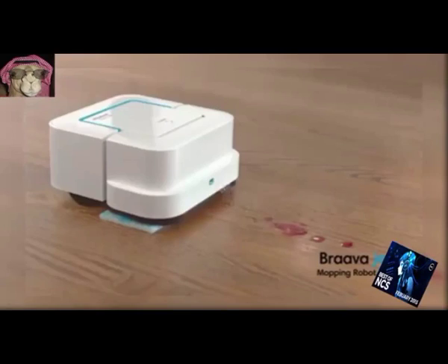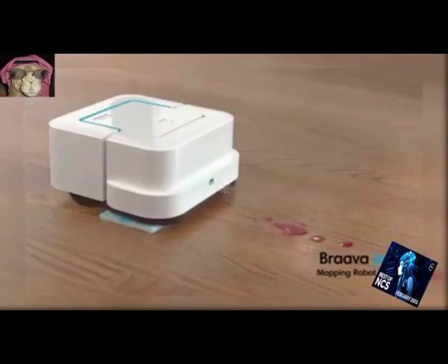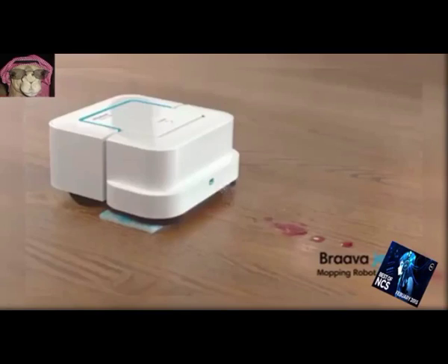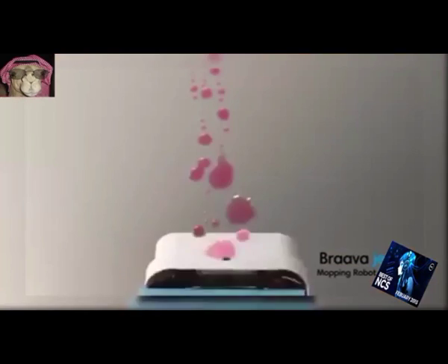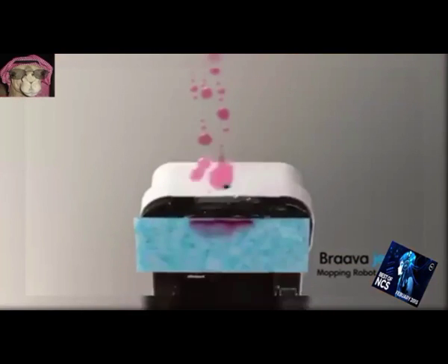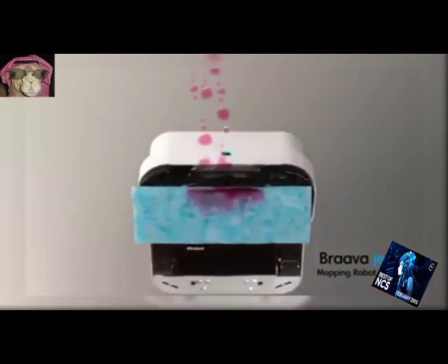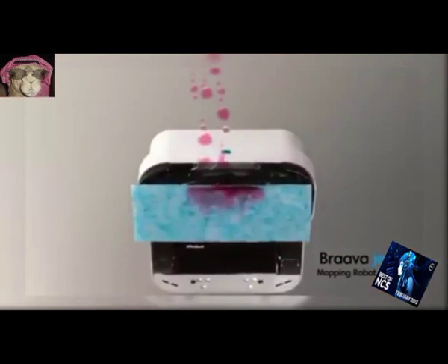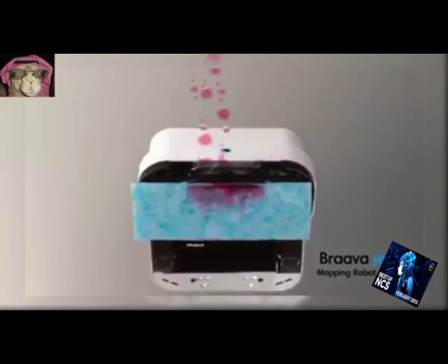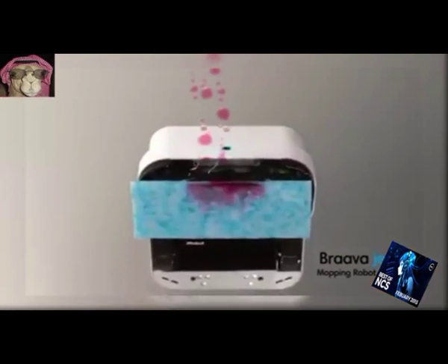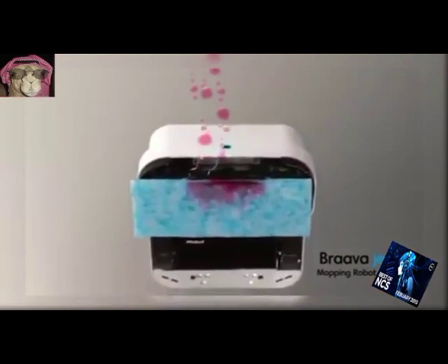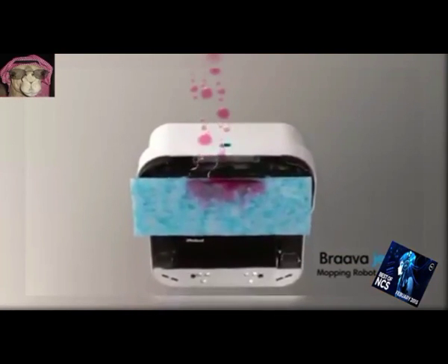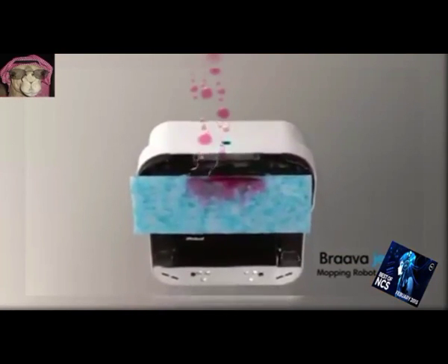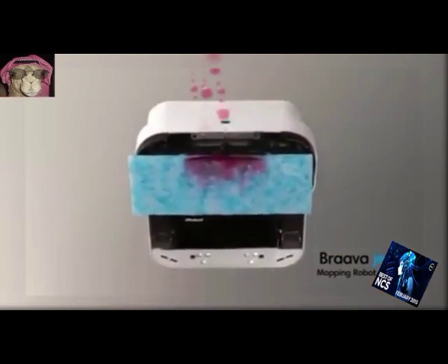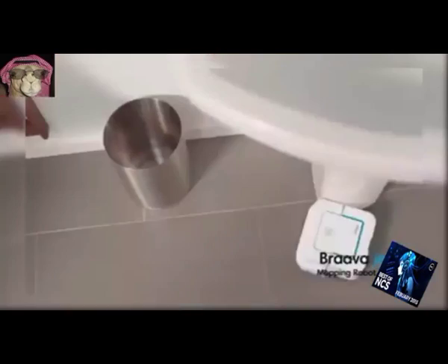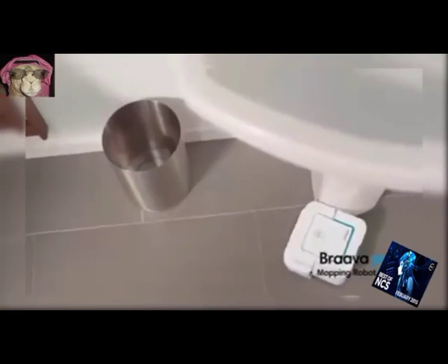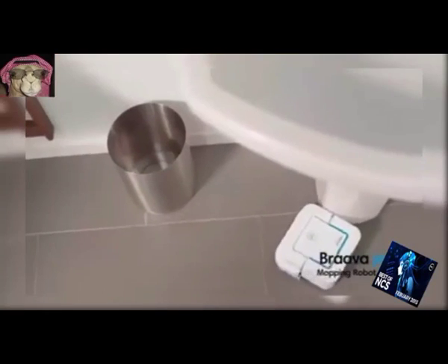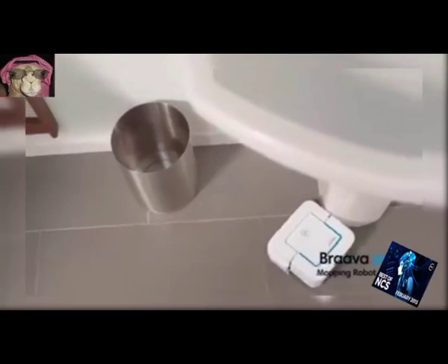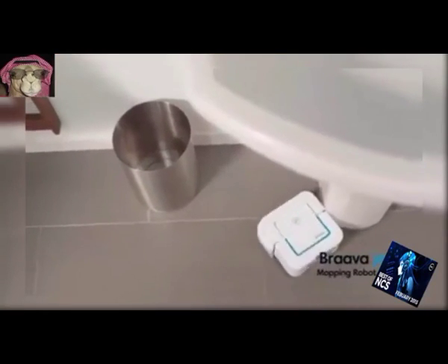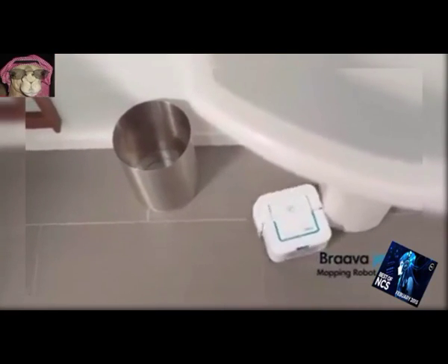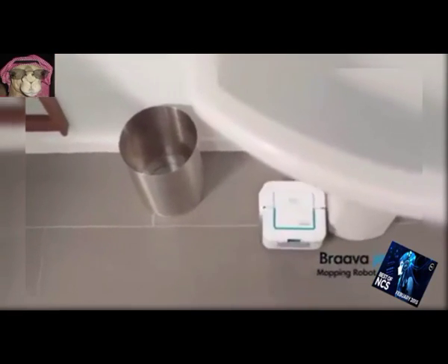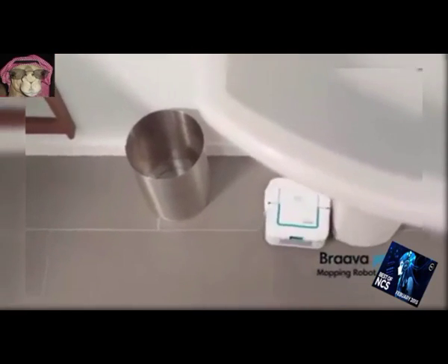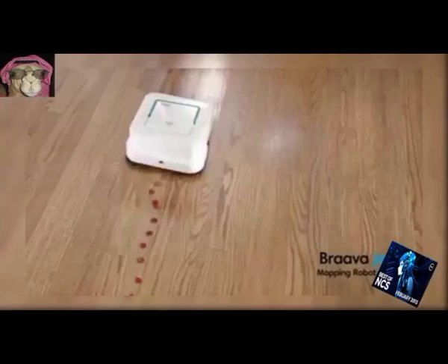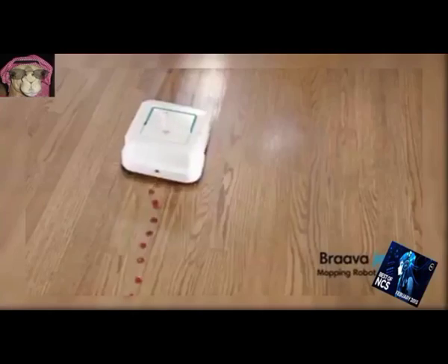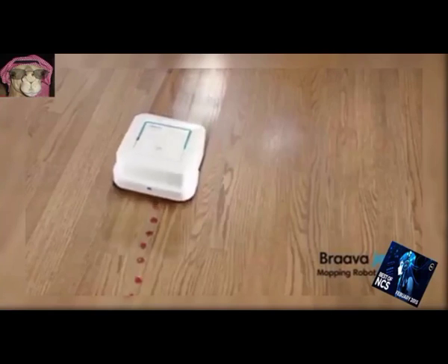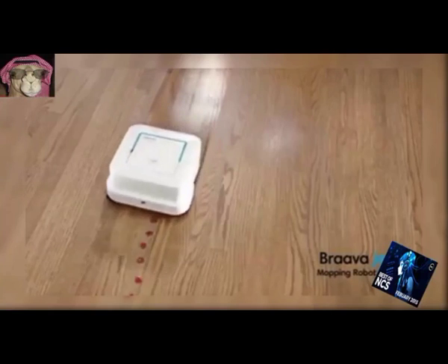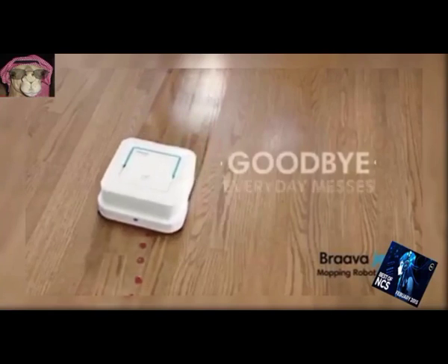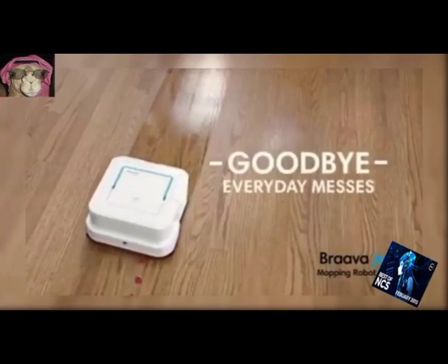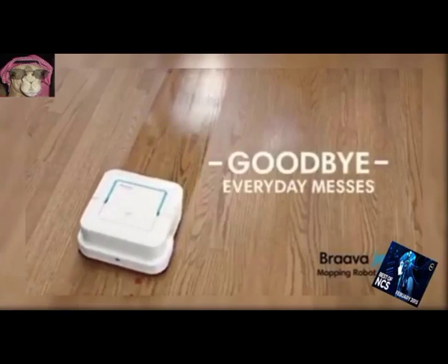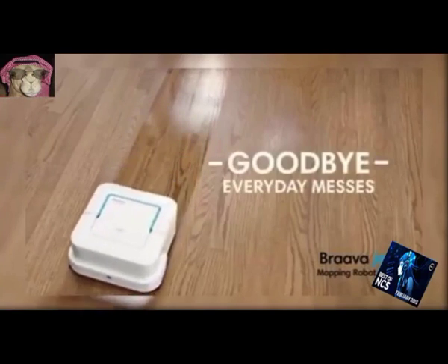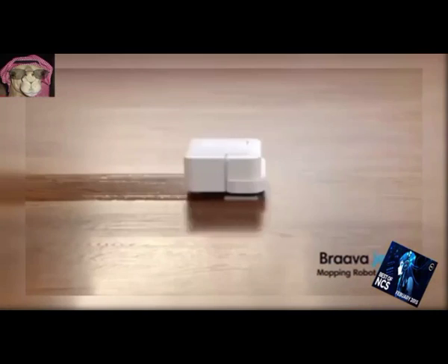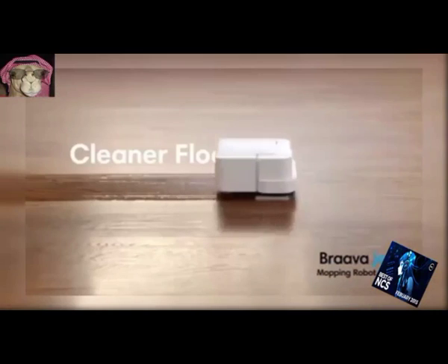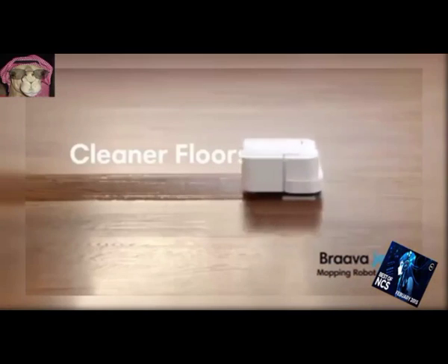75. Floor Mopping Robot. Mops hard floor surfaces in kitchen and bathroom.